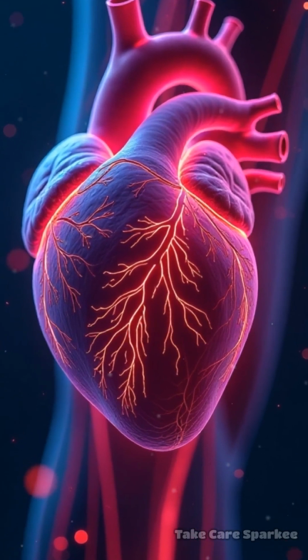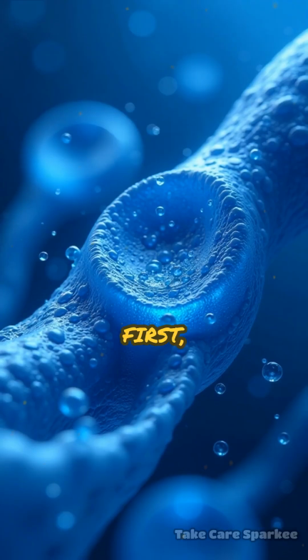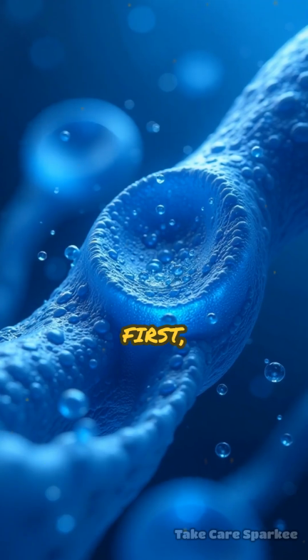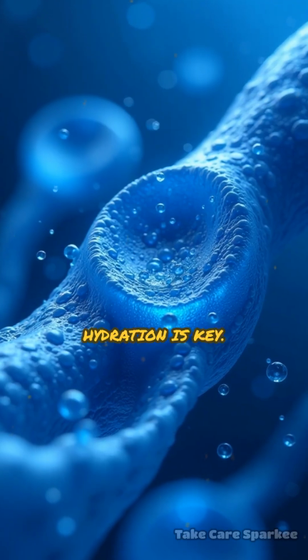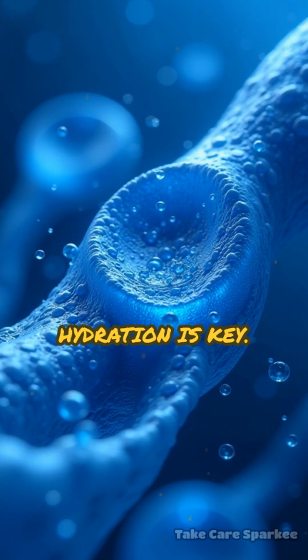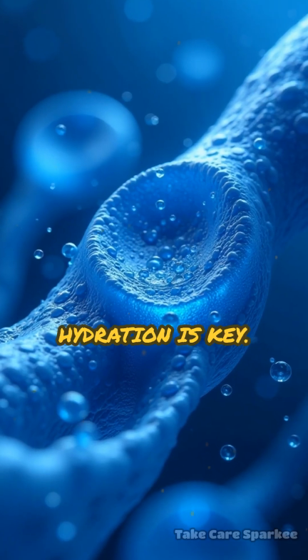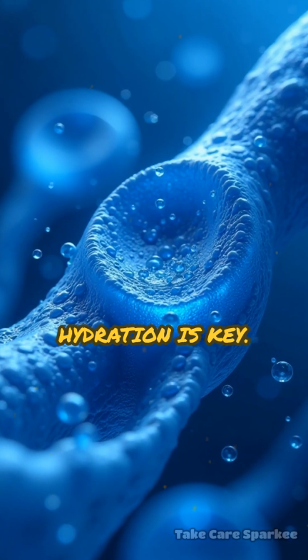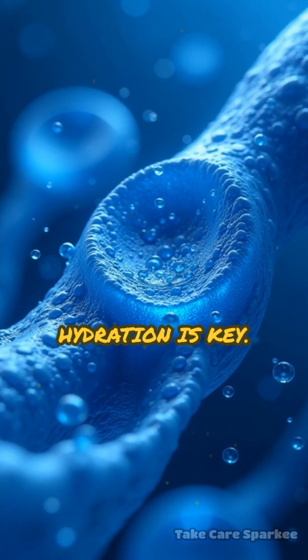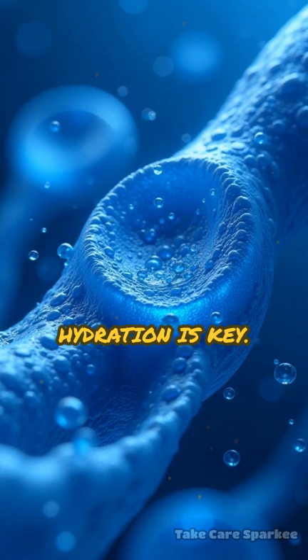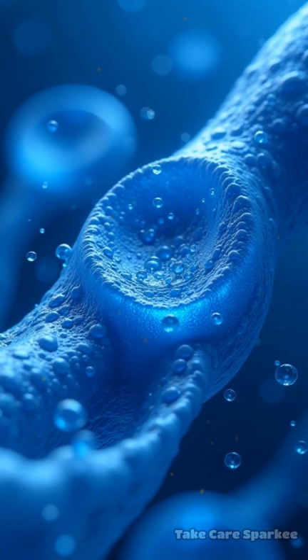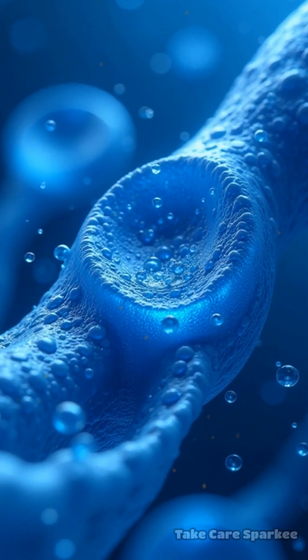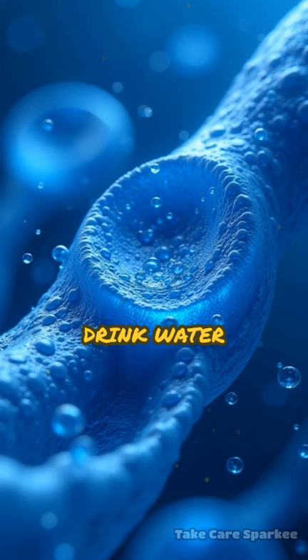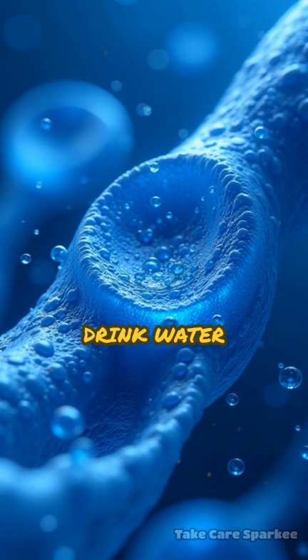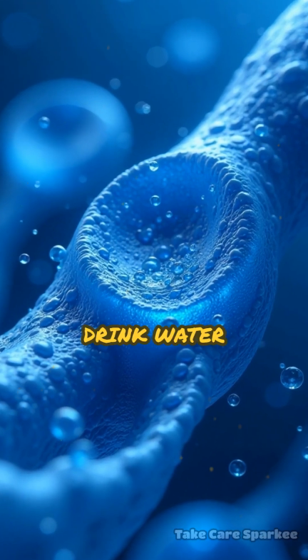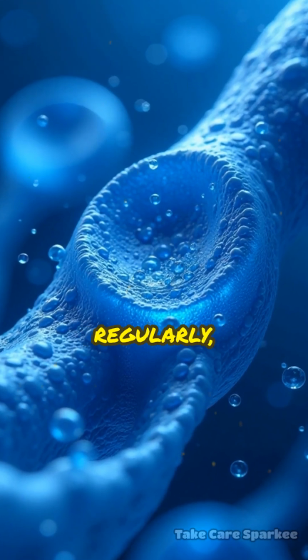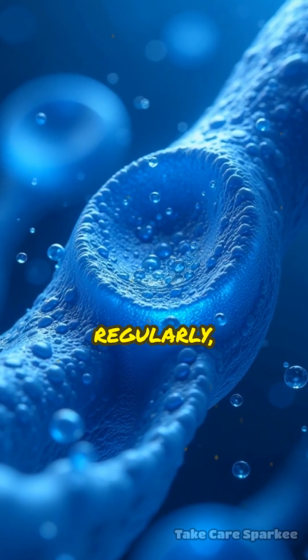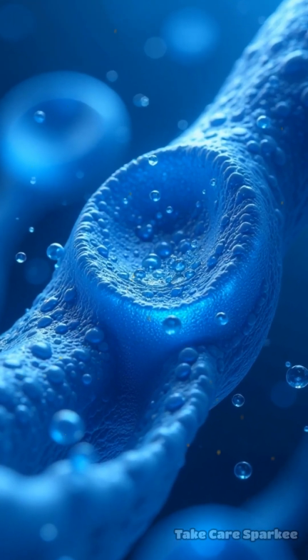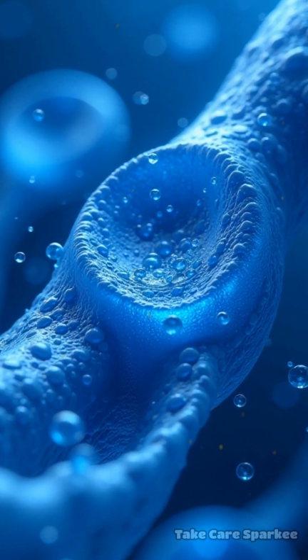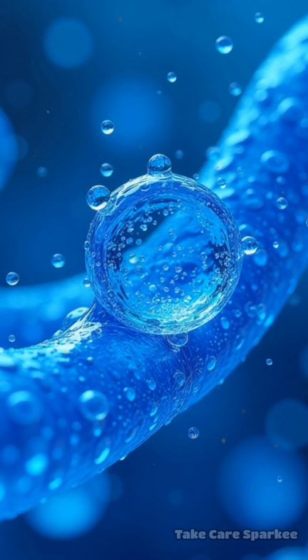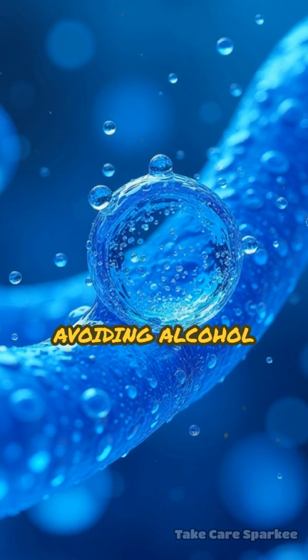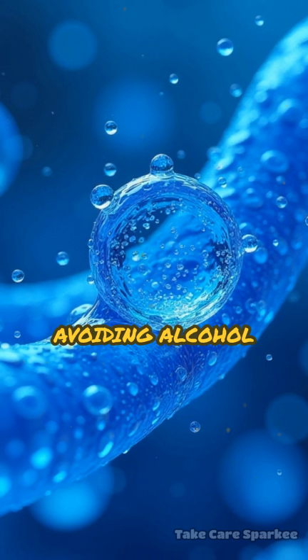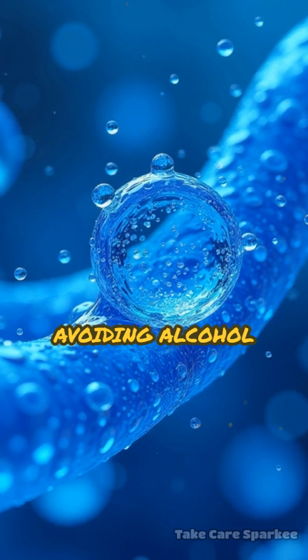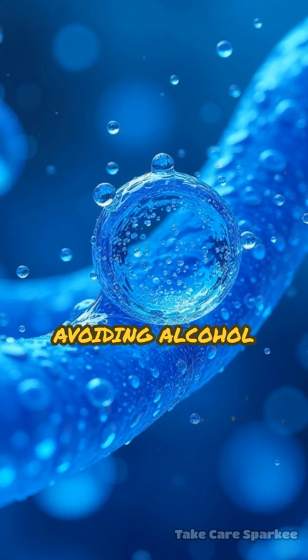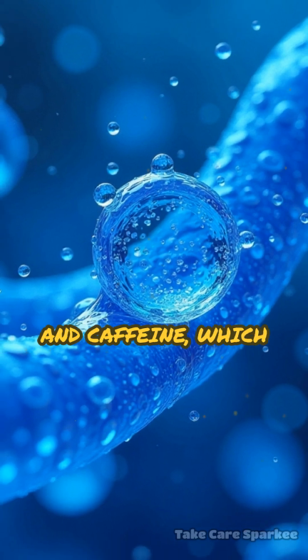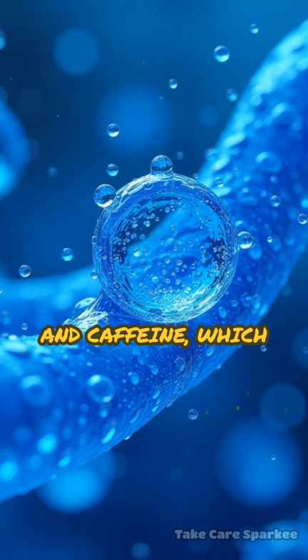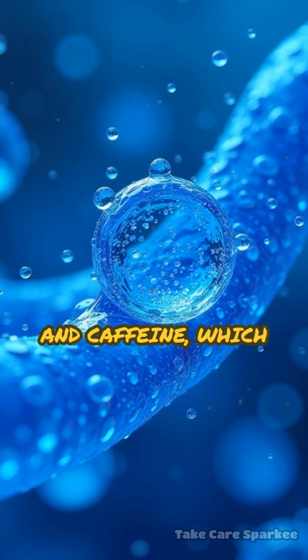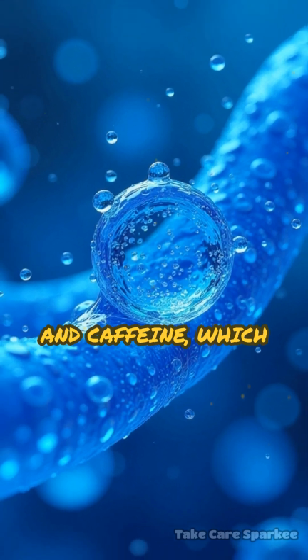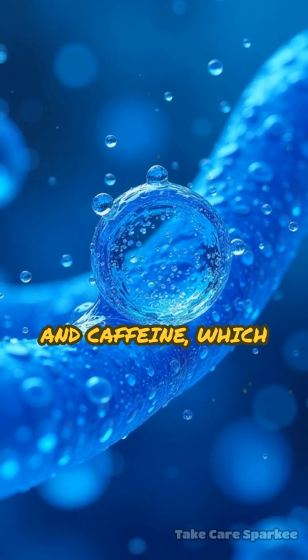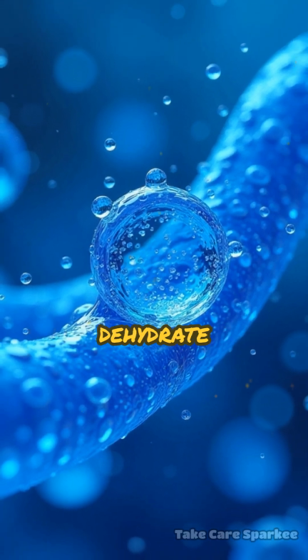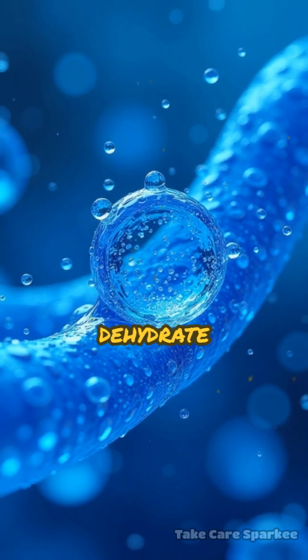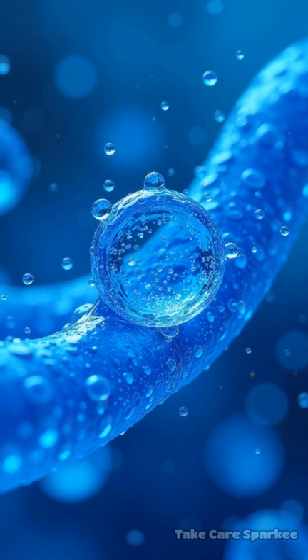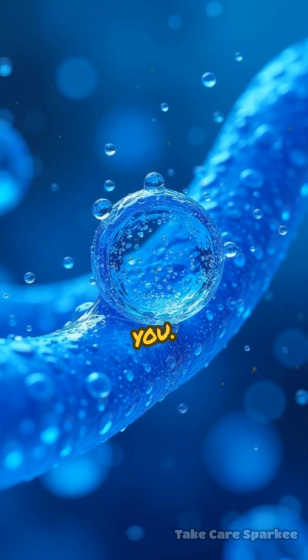First, hydration is key. Drink water regularly, avoiding alcohol and caffeine, which dehydrate you.